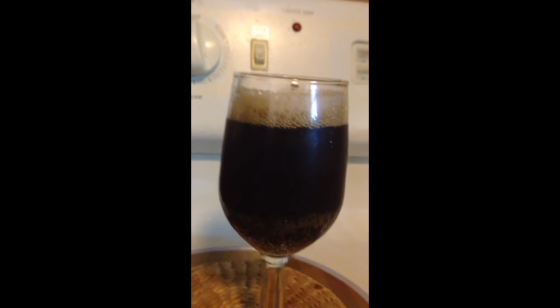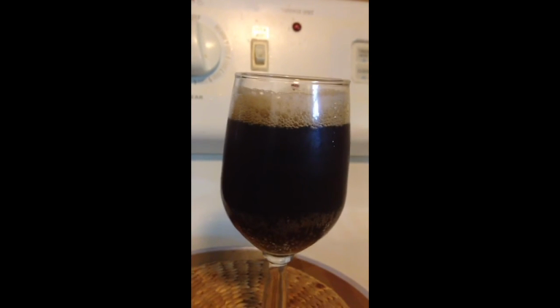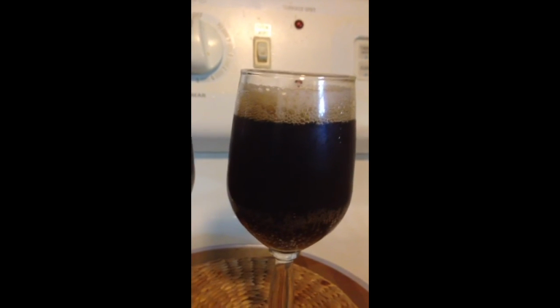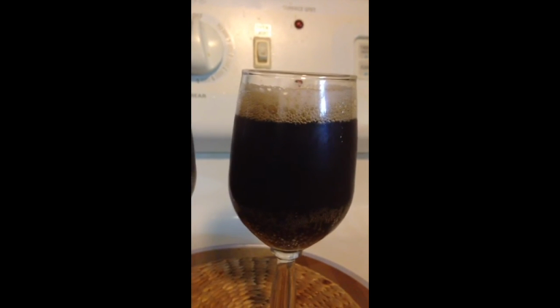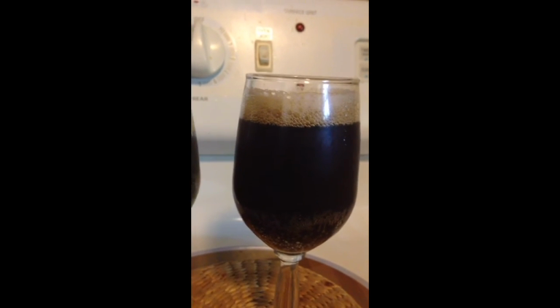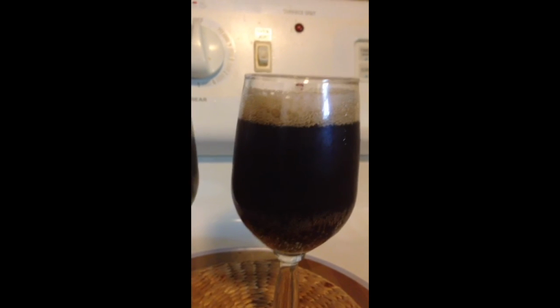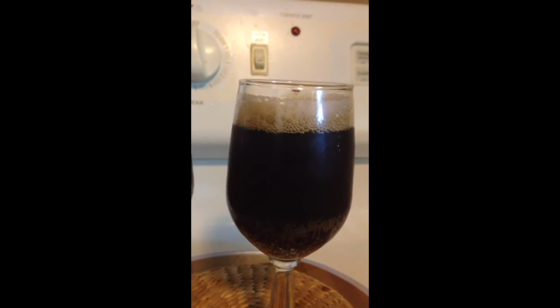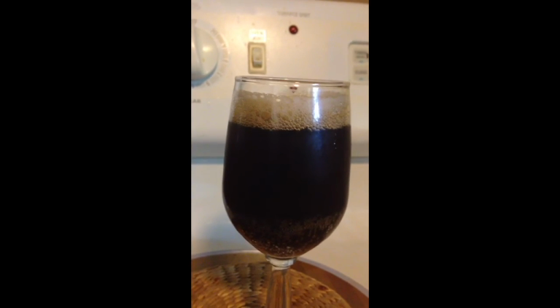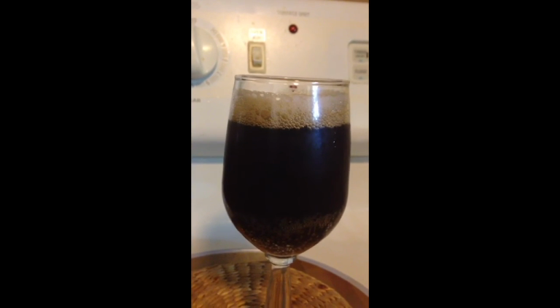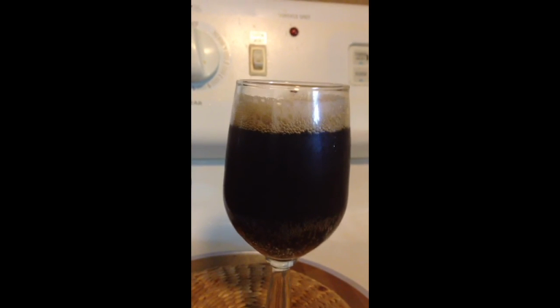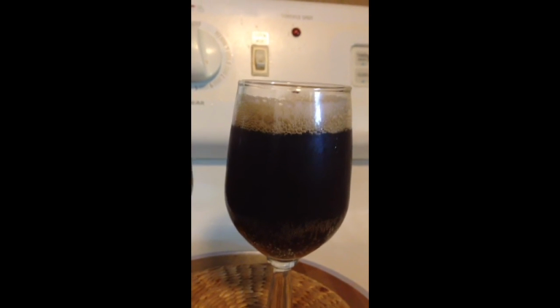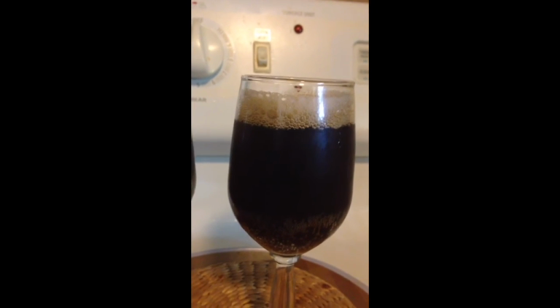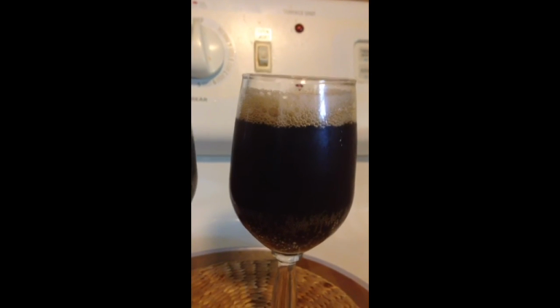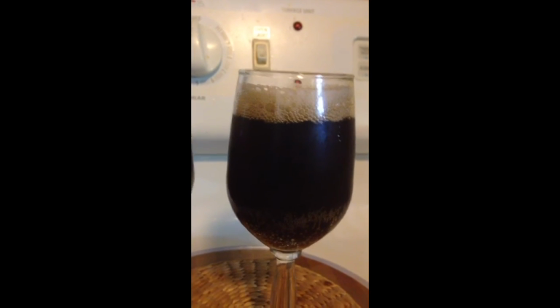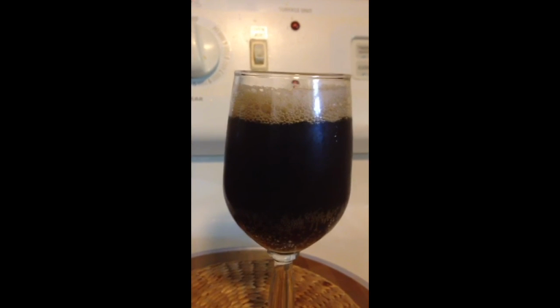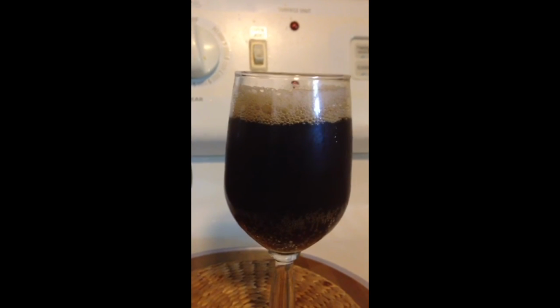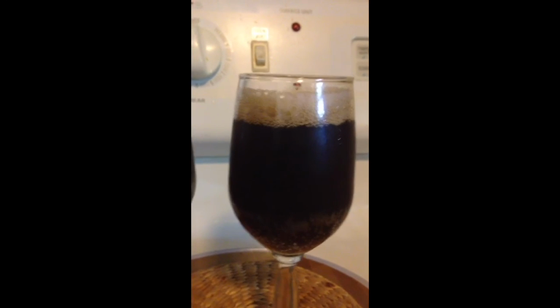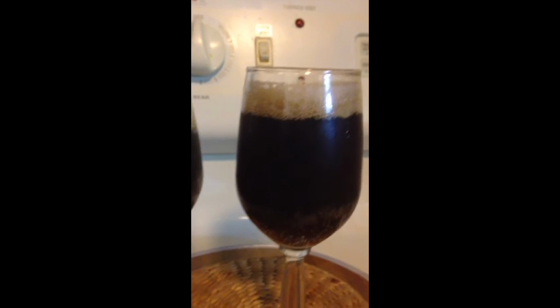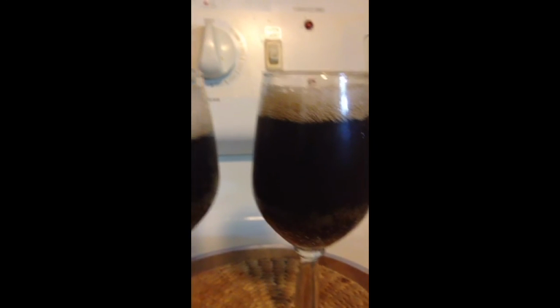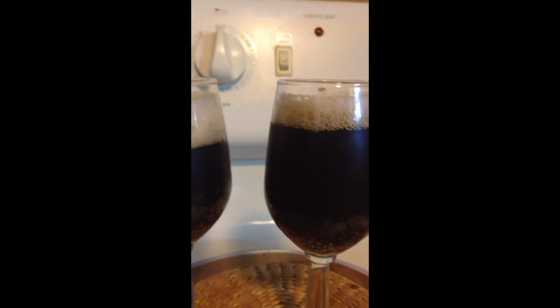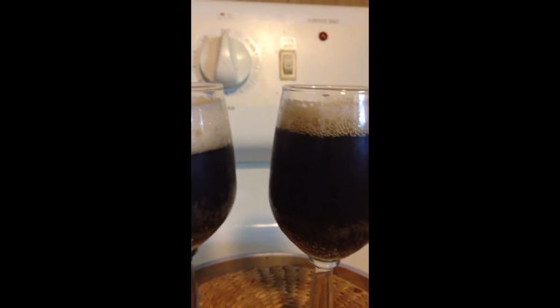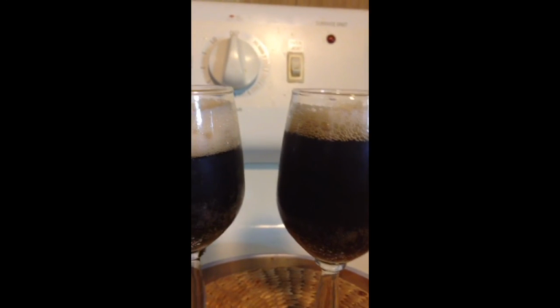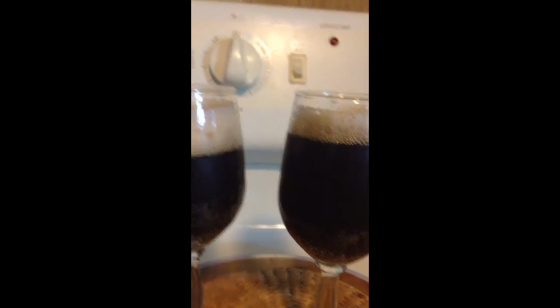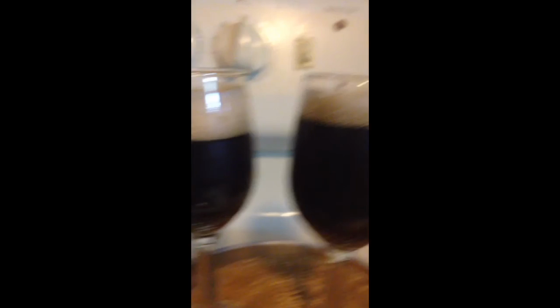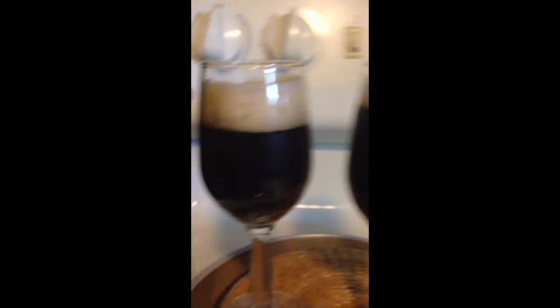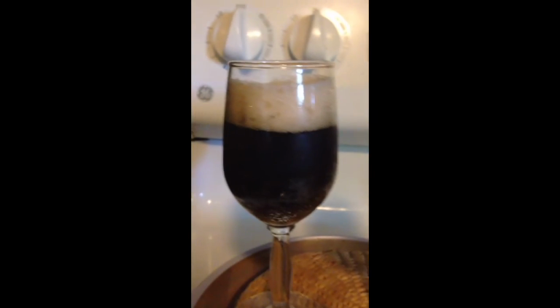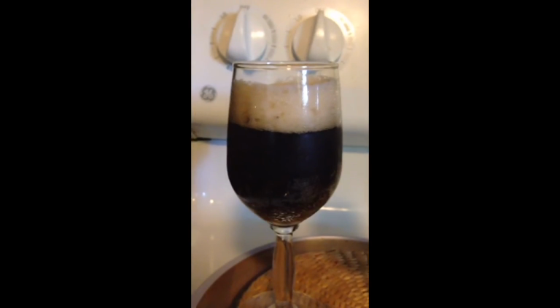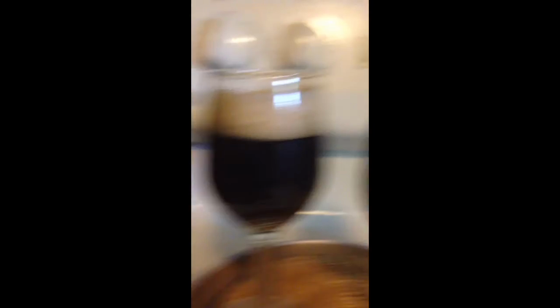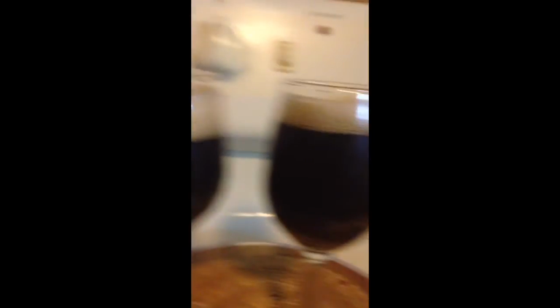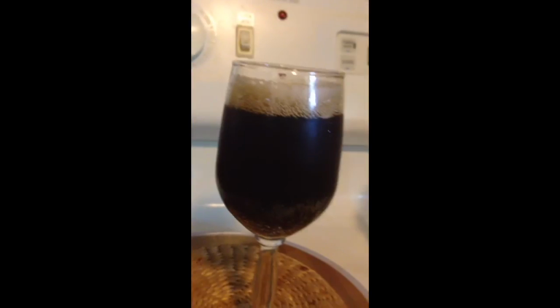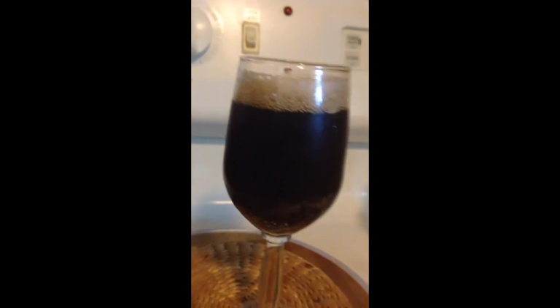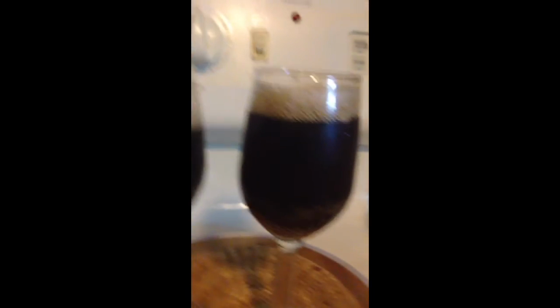And that's homemade nitrous oxide coffee. Not nitrogen coffee.